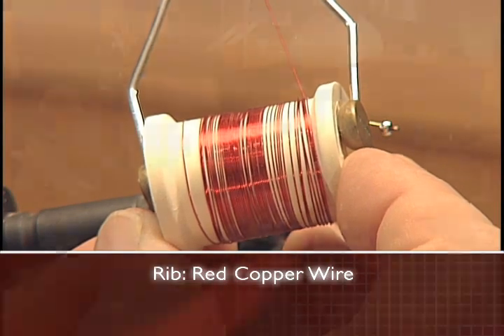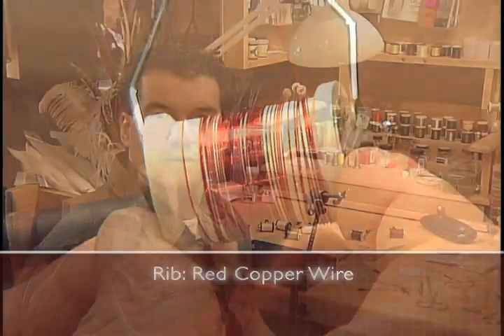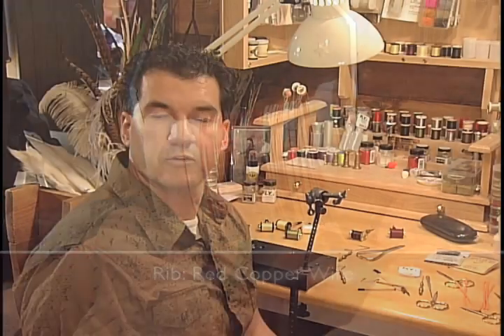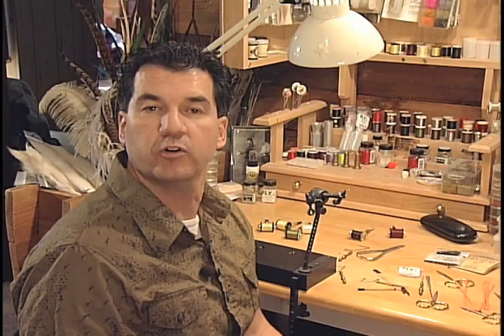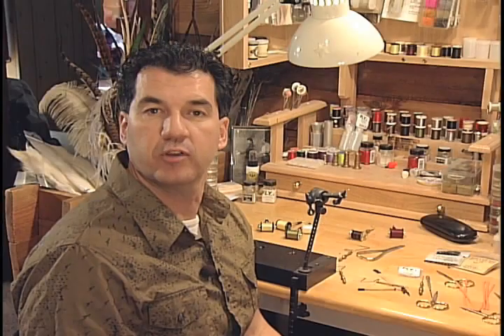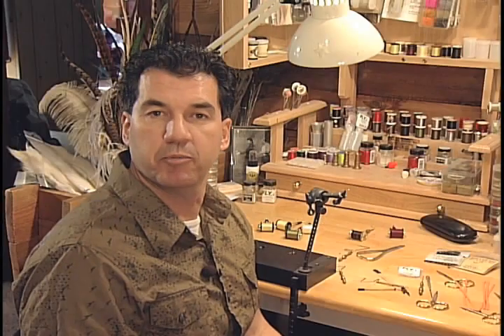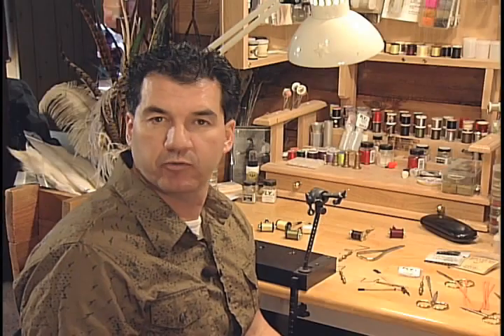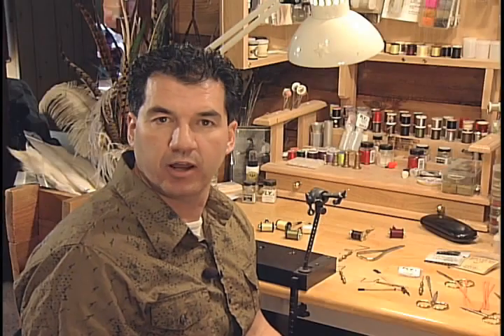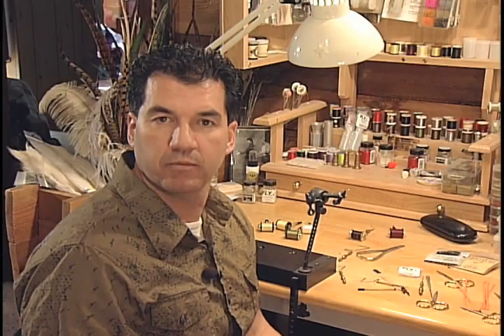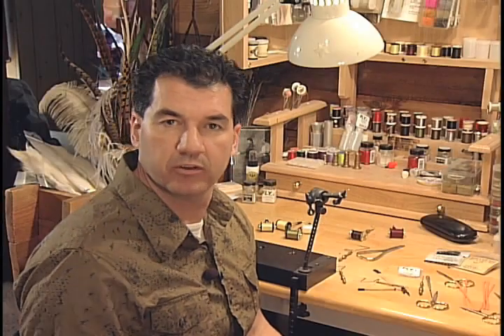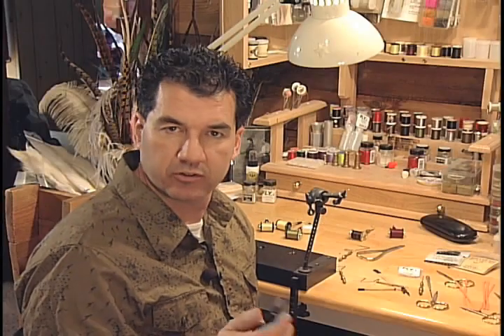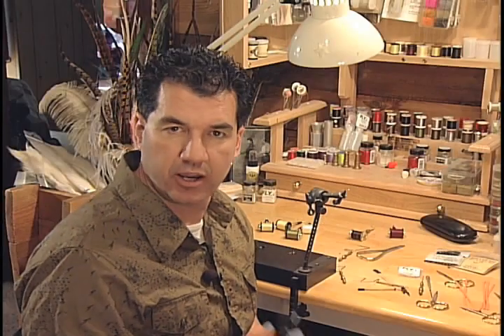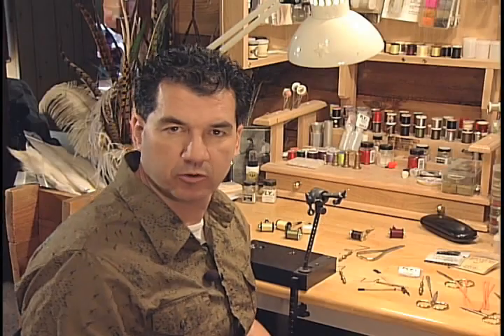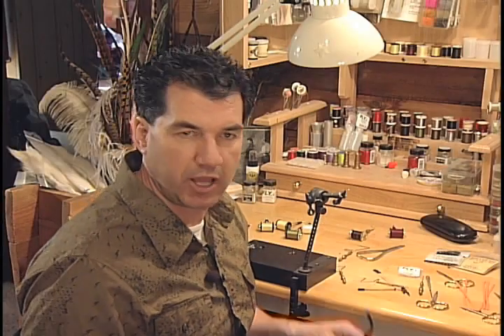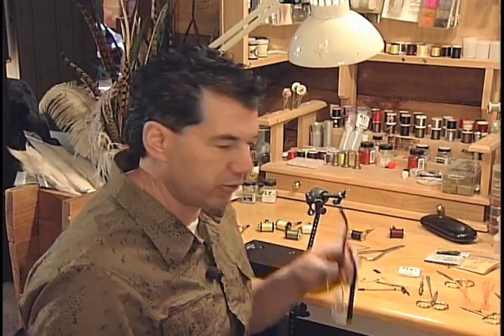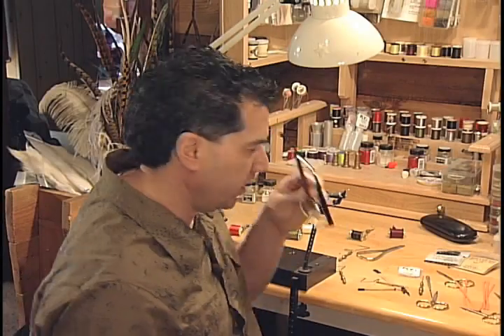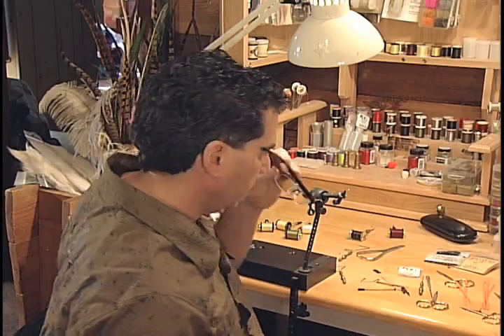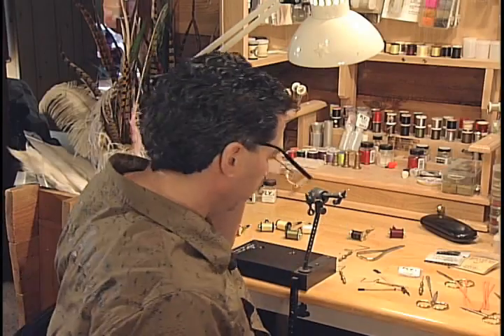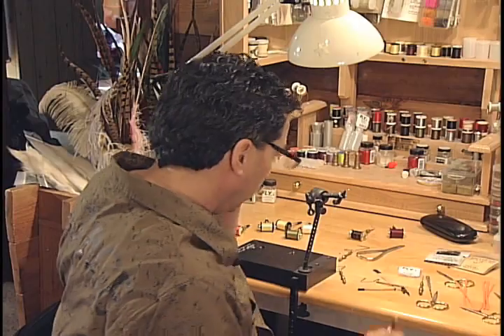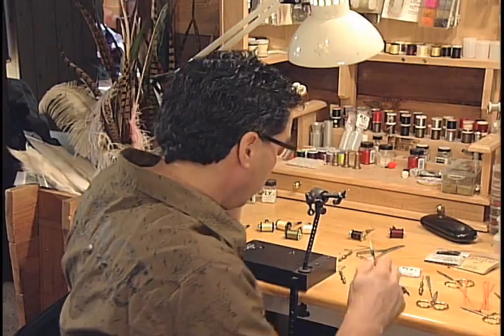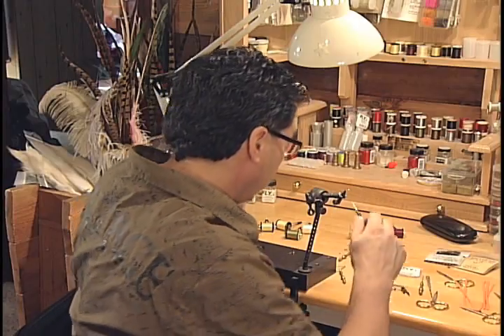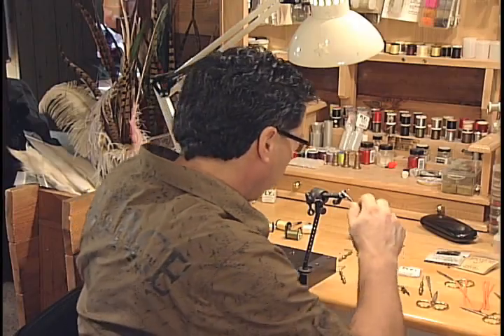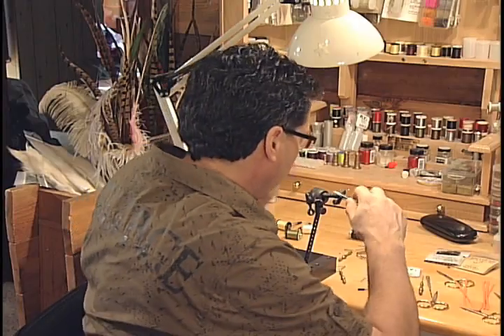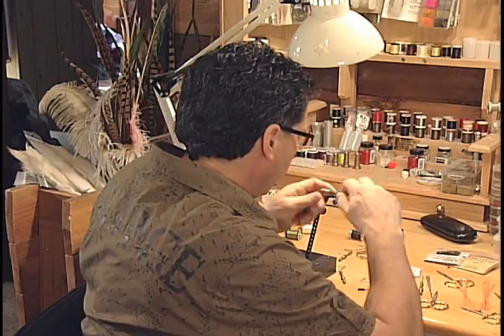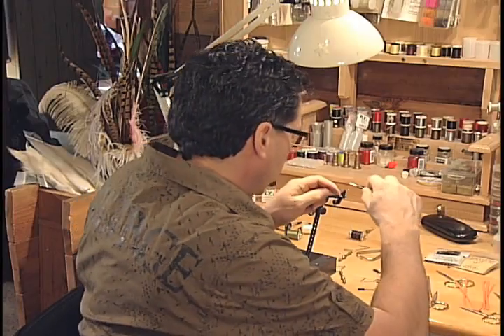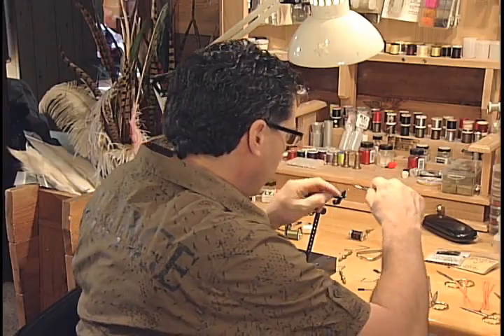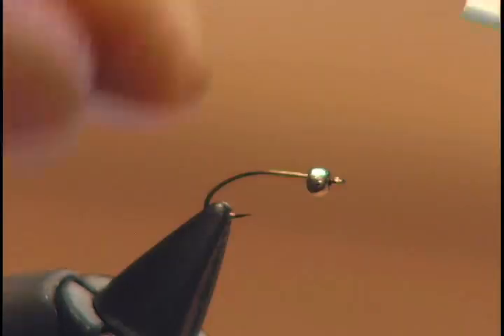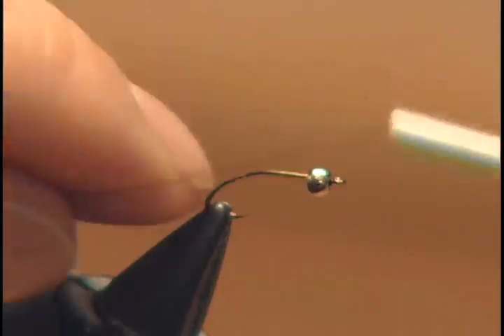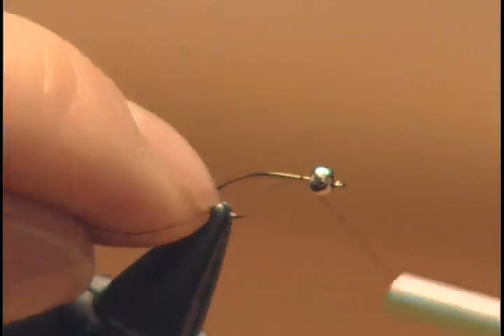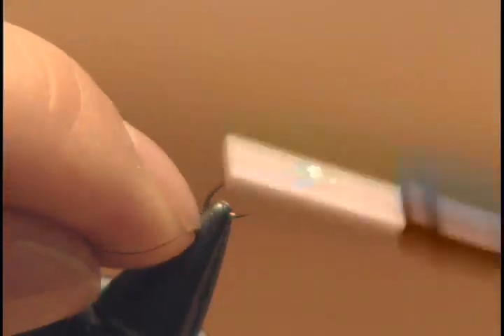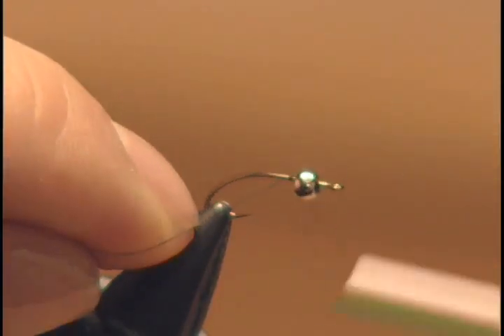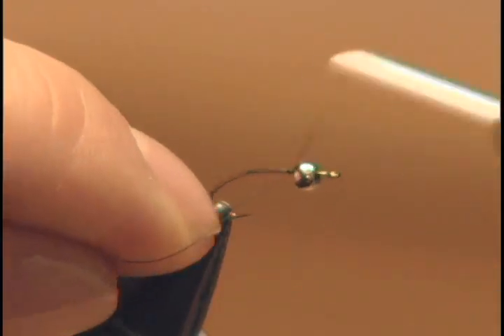The first step on the fly is tying your black thread — make sure you have a good layer laid down on the hook.